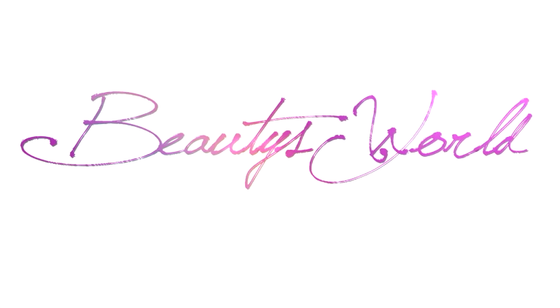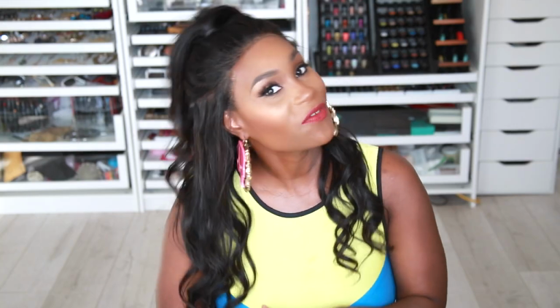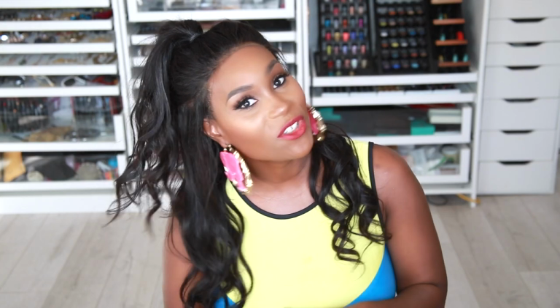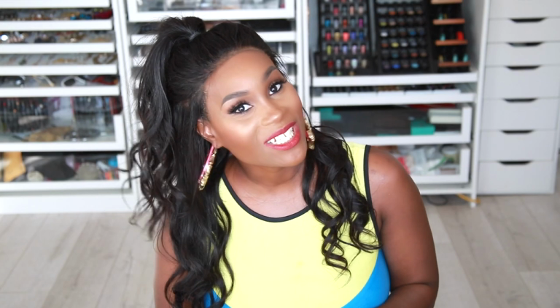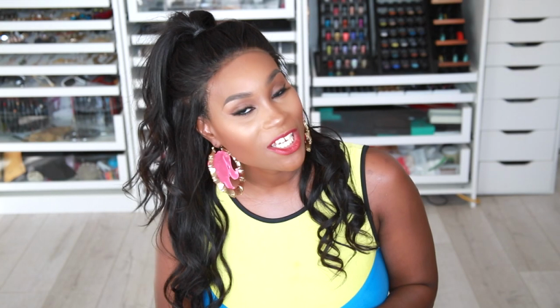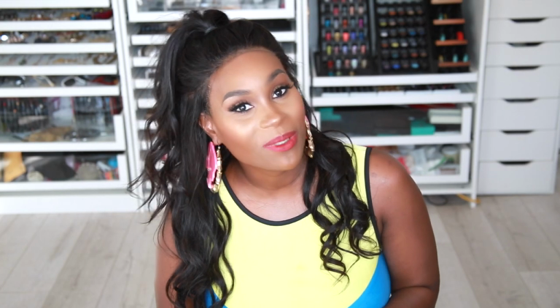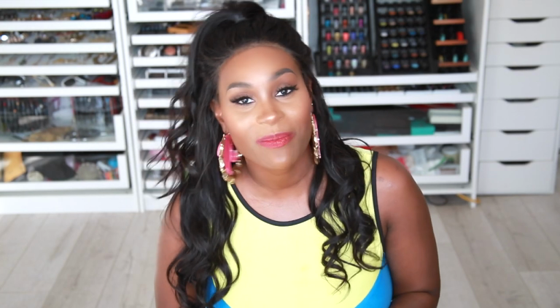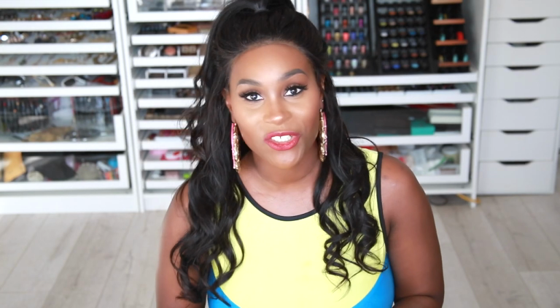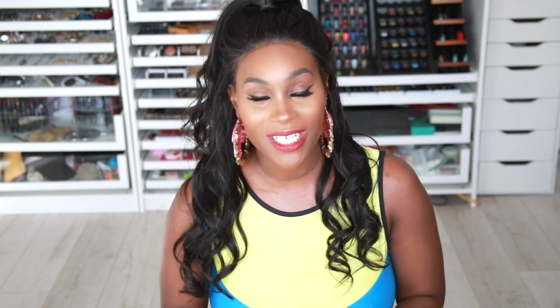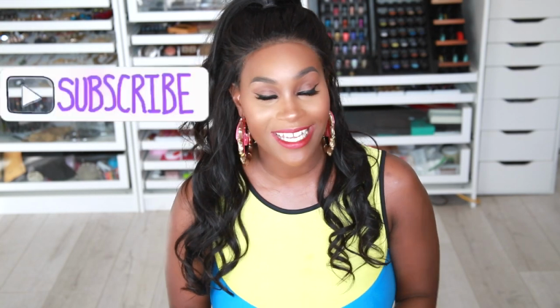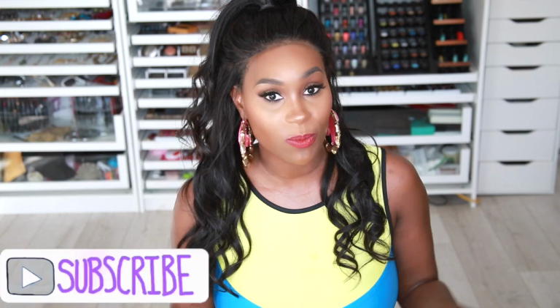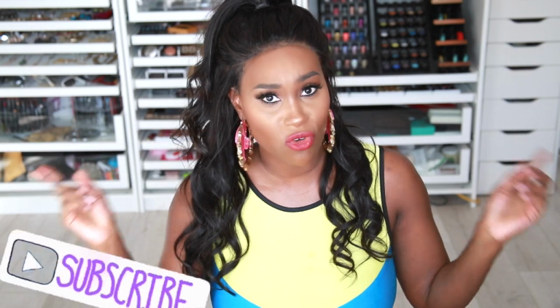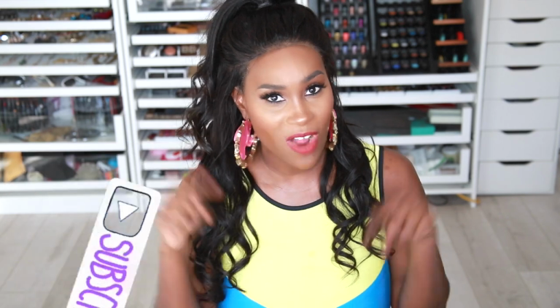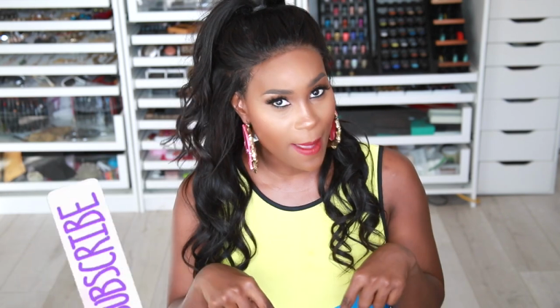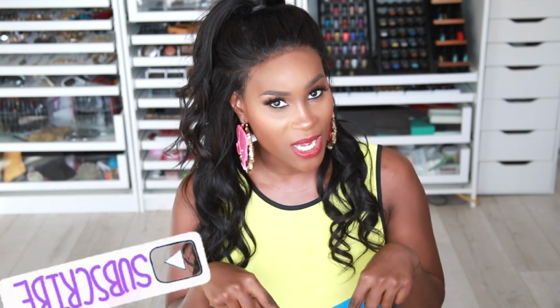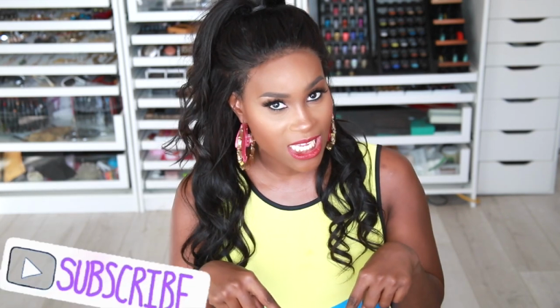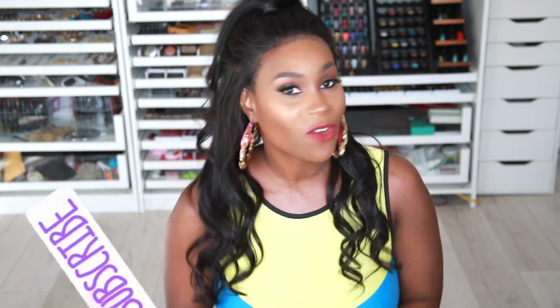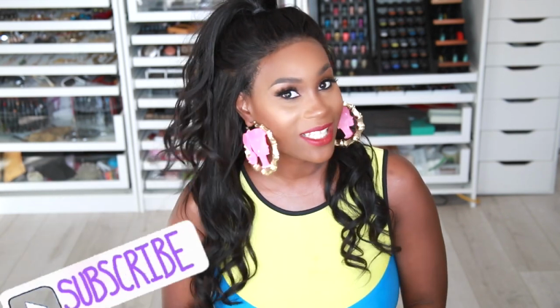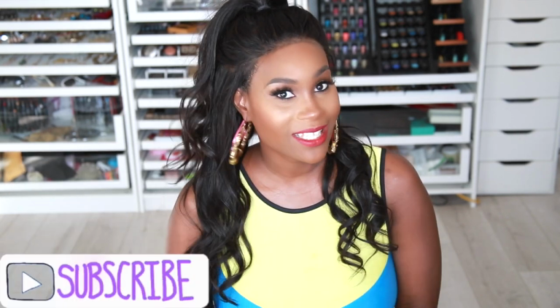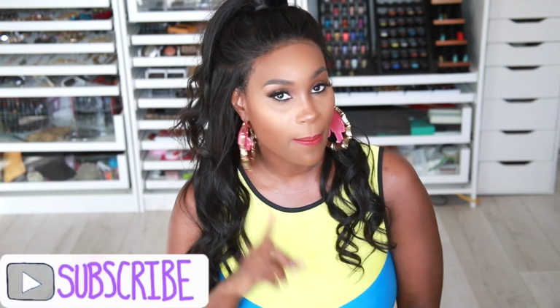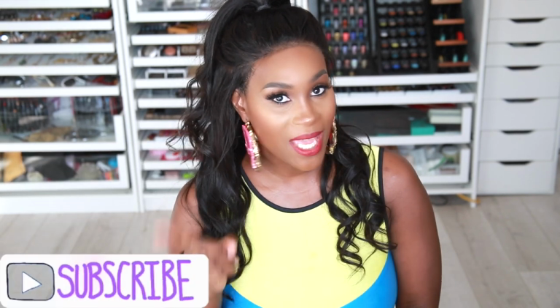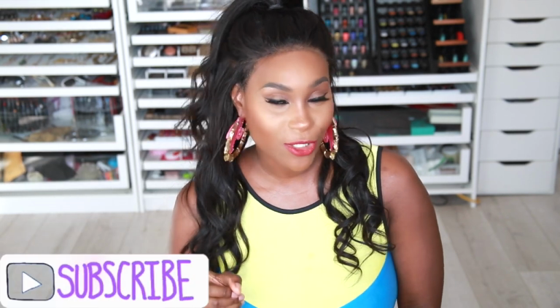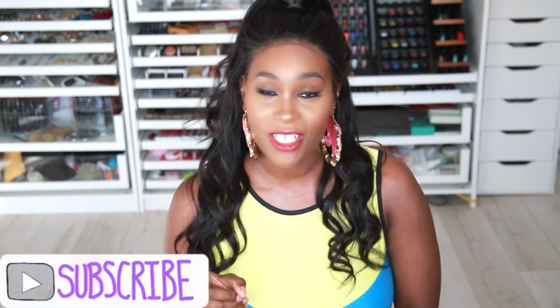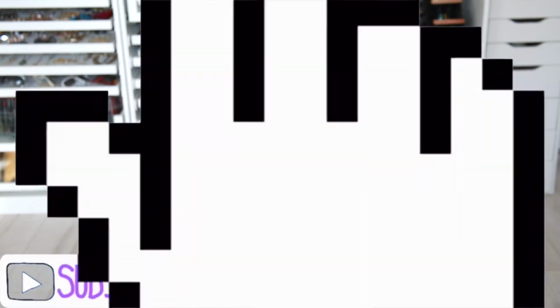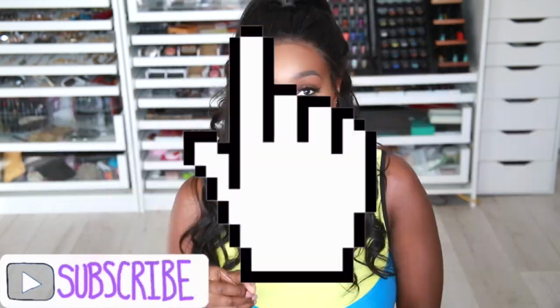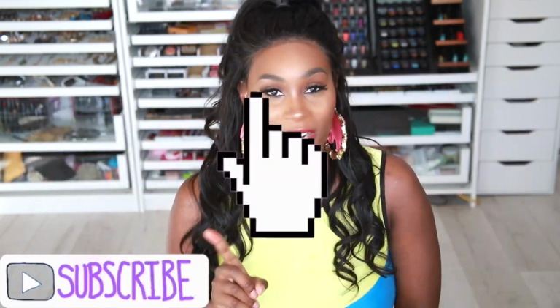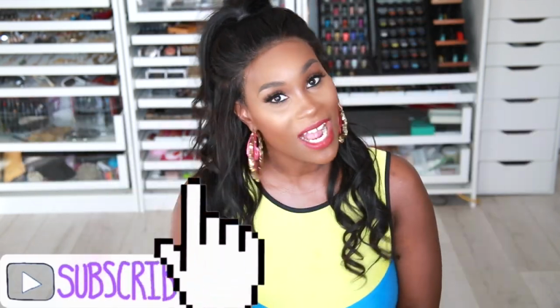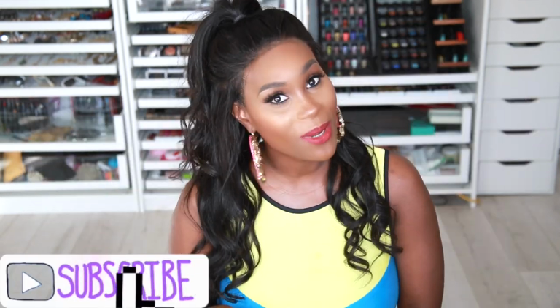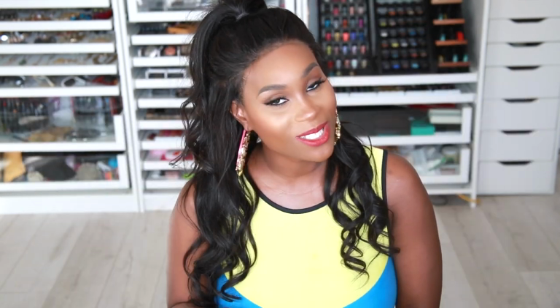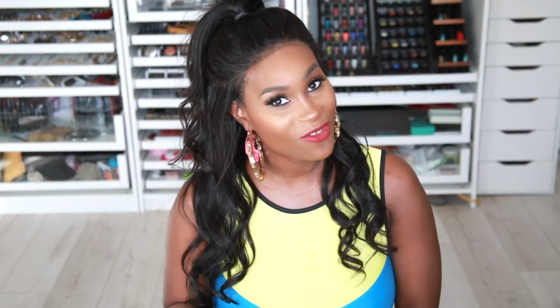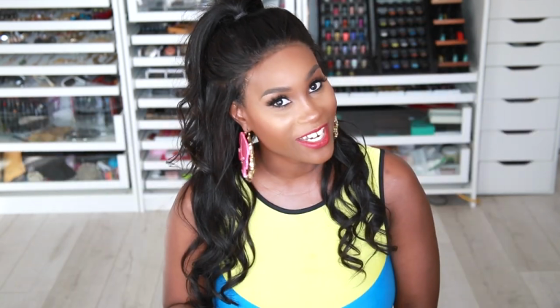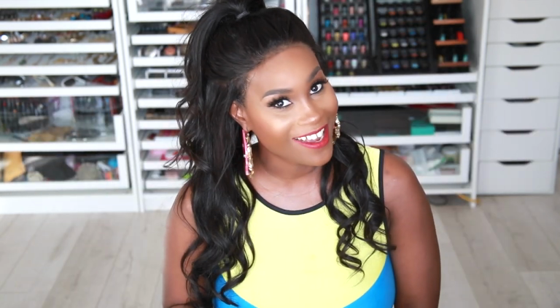If you're new to my channel, please make sure you hit that subscribe button. Don't forget to hit the bell so you can get notified whenever I post a new video.